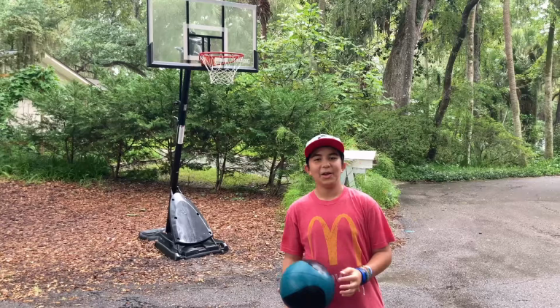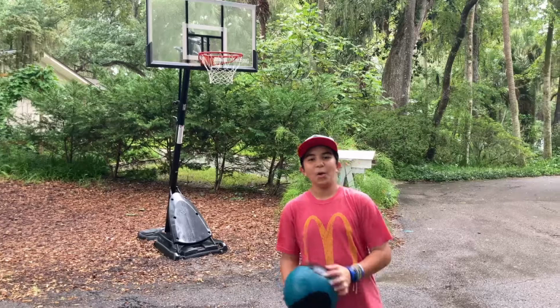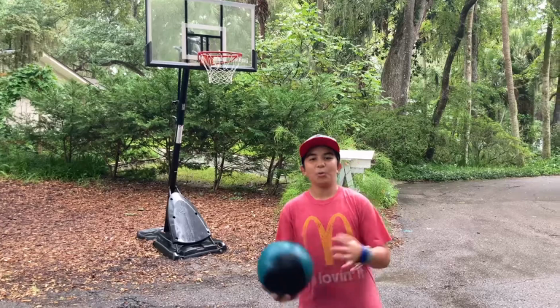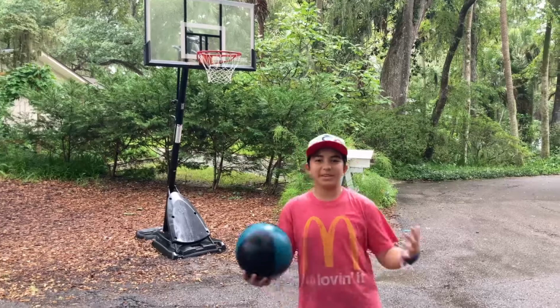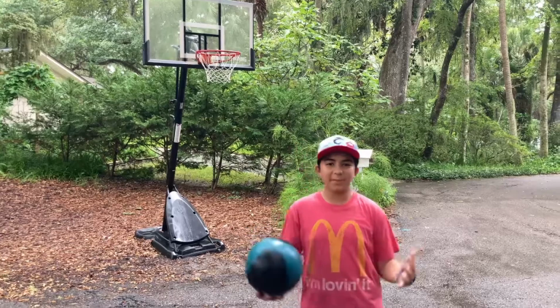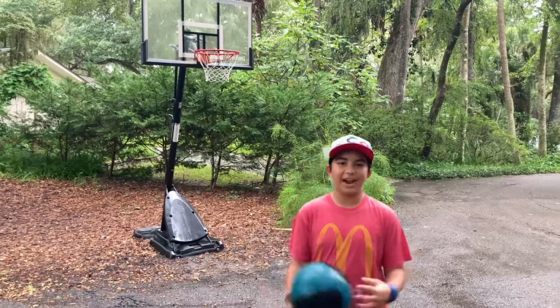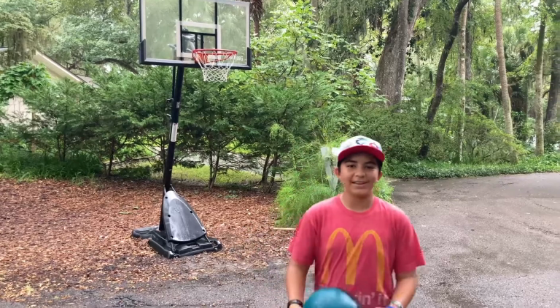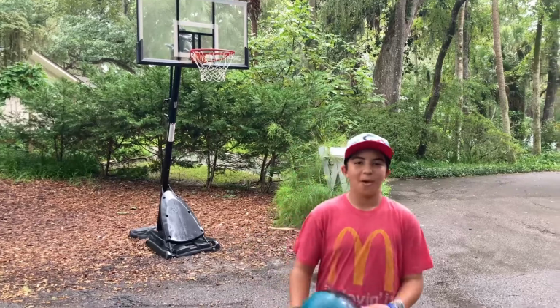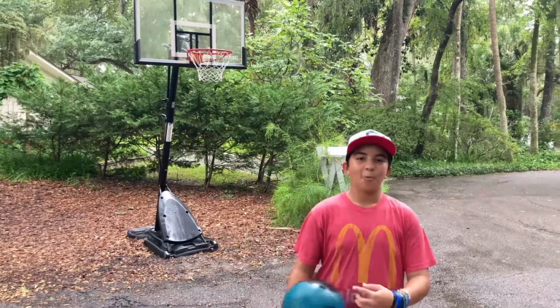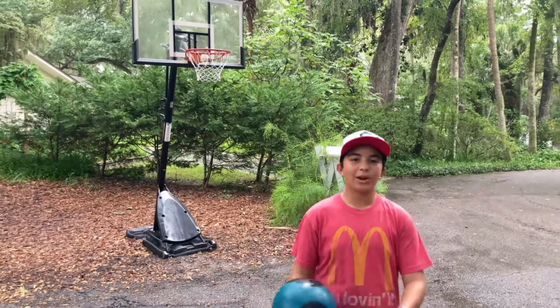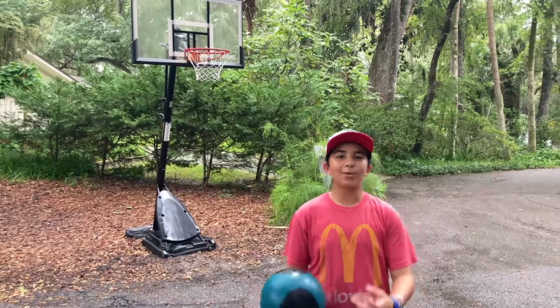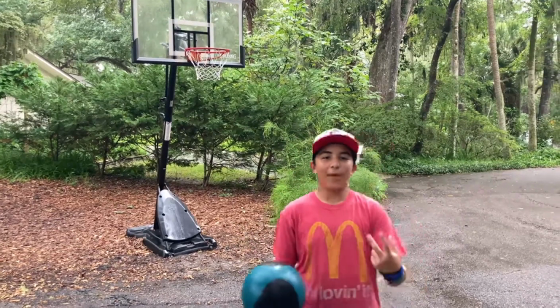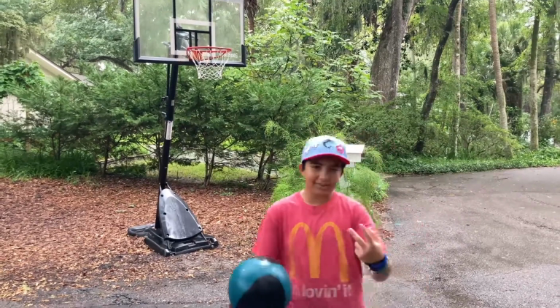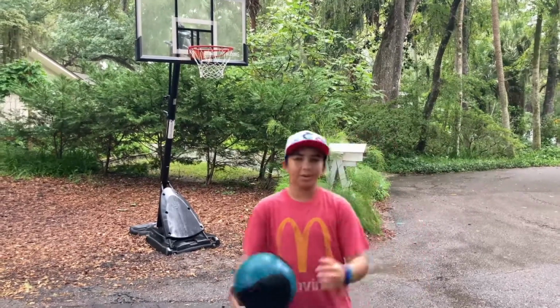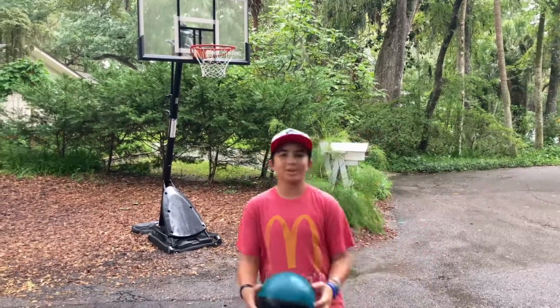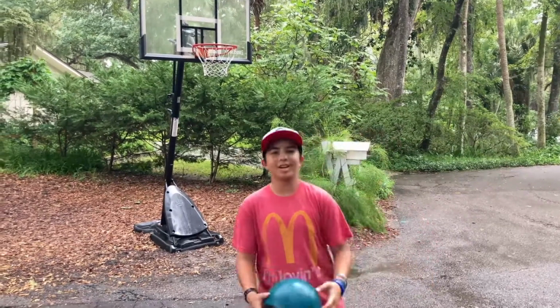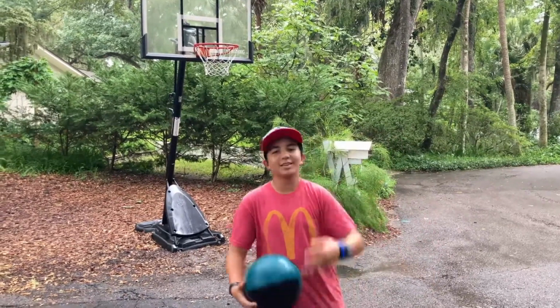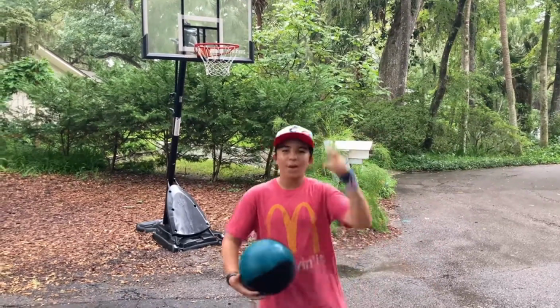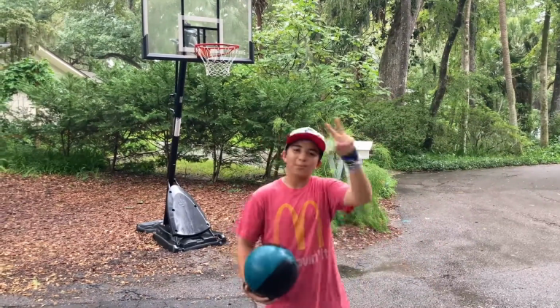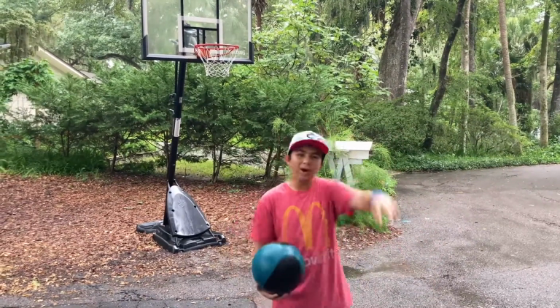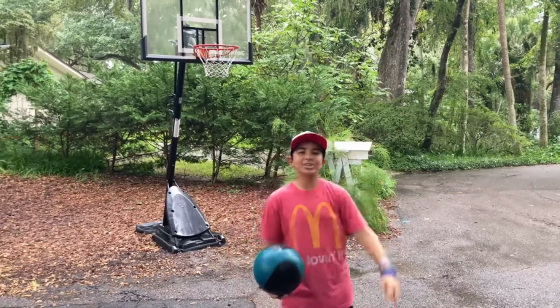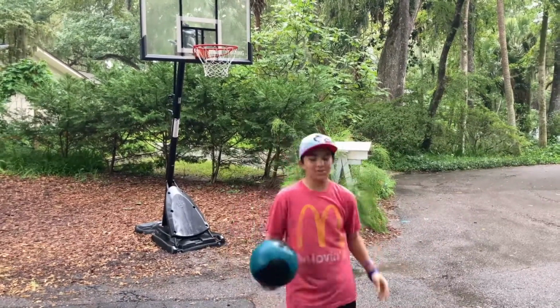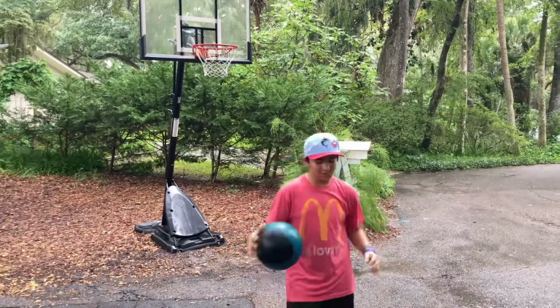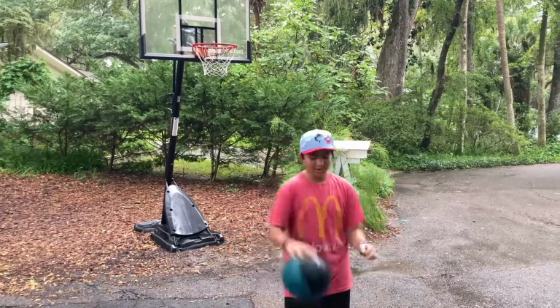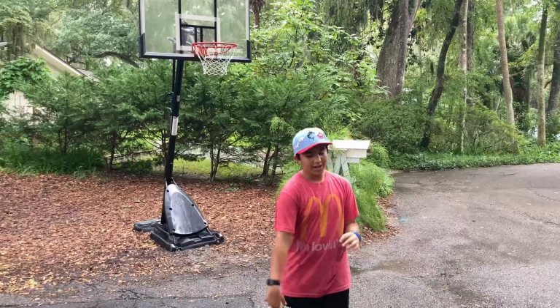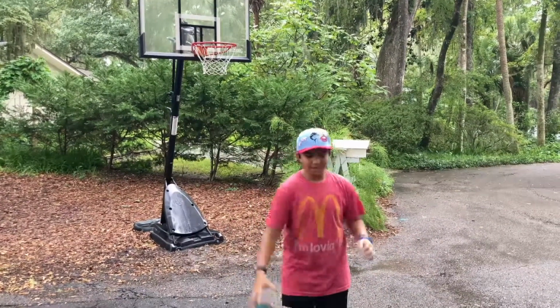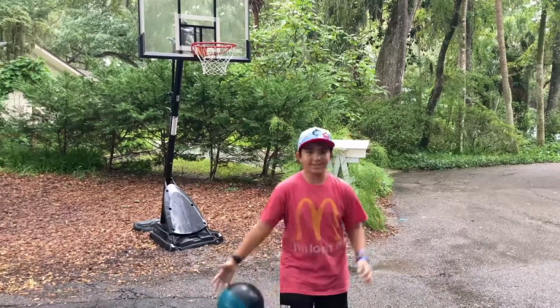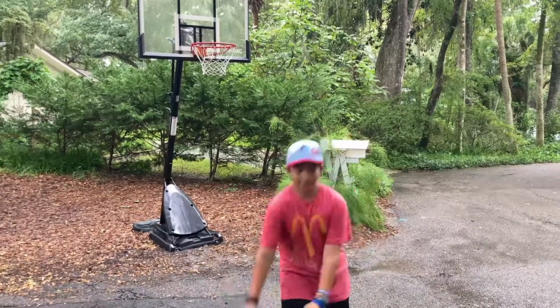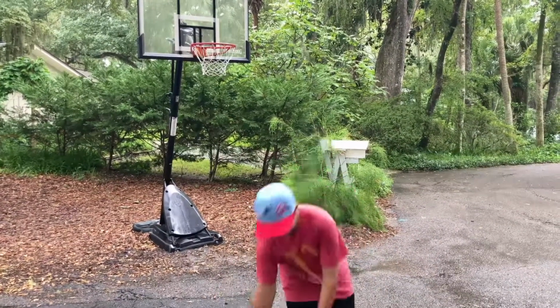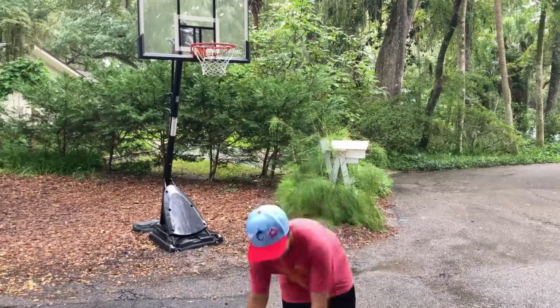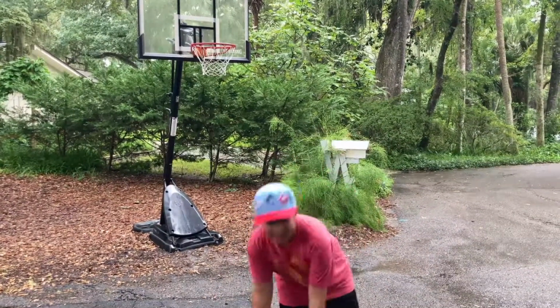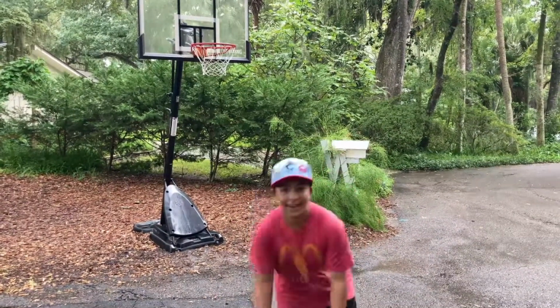What's up guys? Welcome to Basketball Trick Shots Part 2. Let's get right into it.